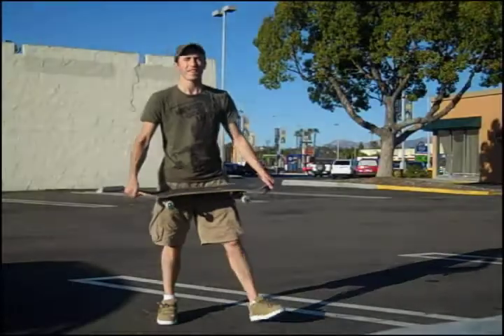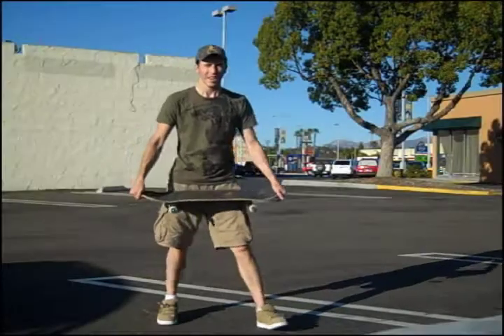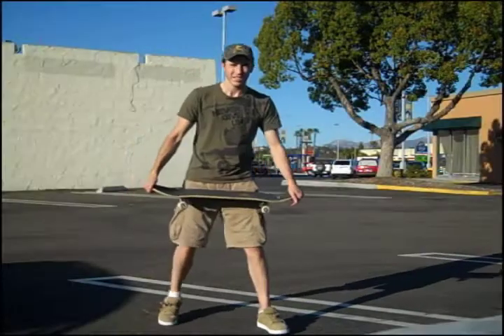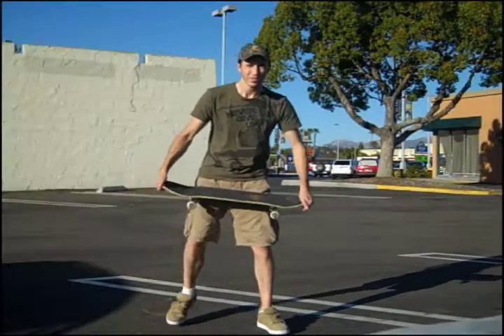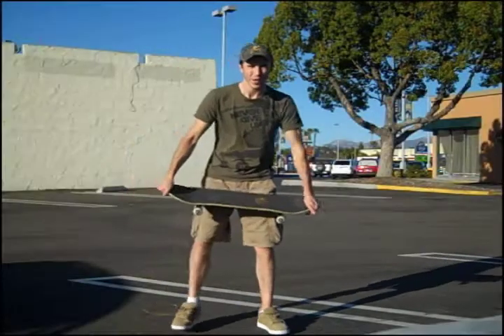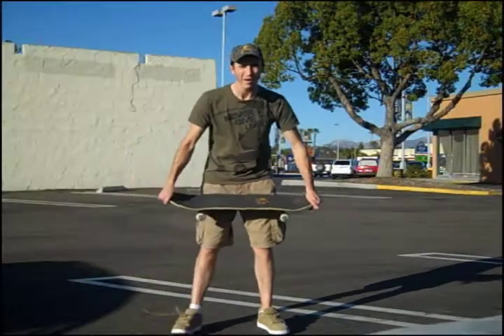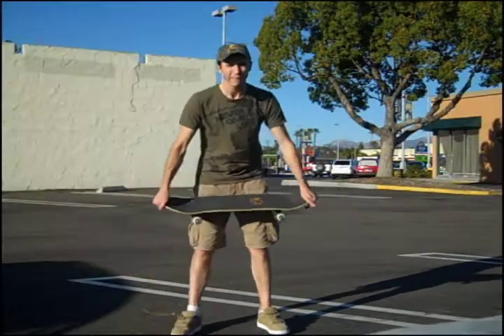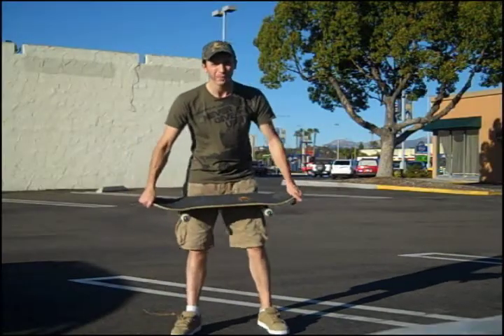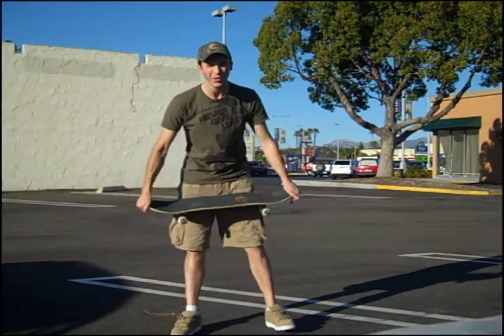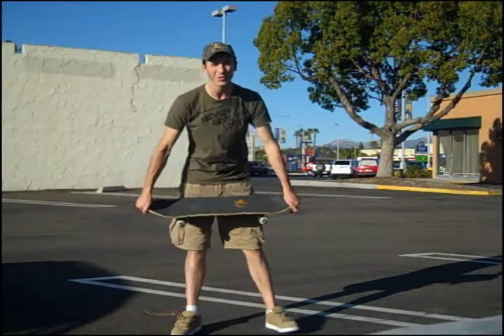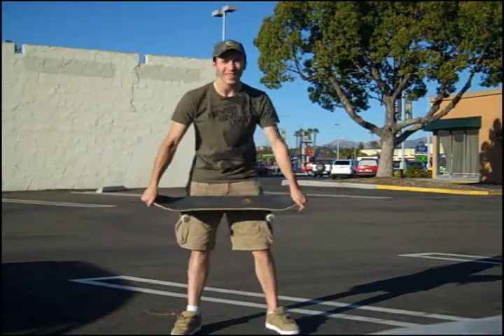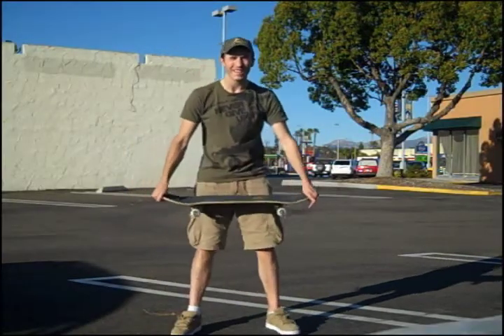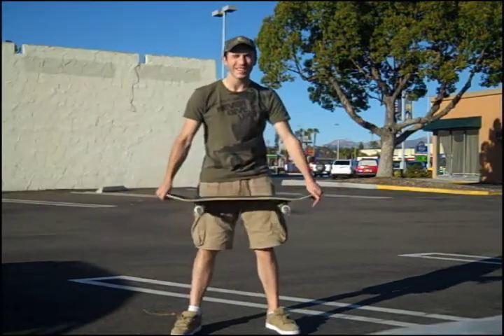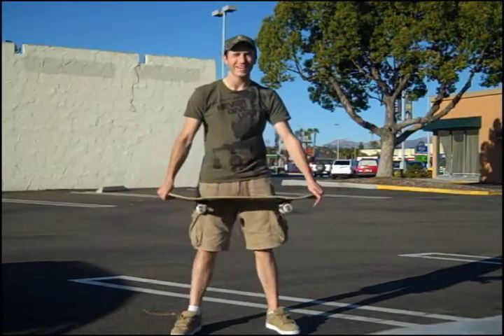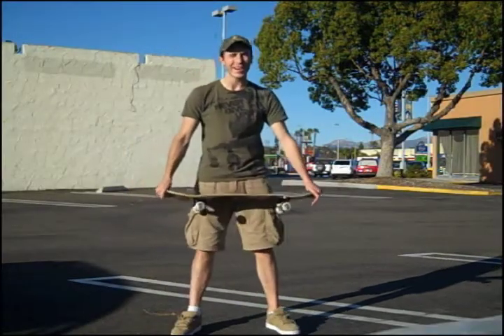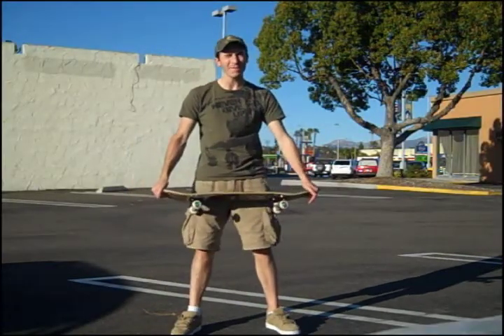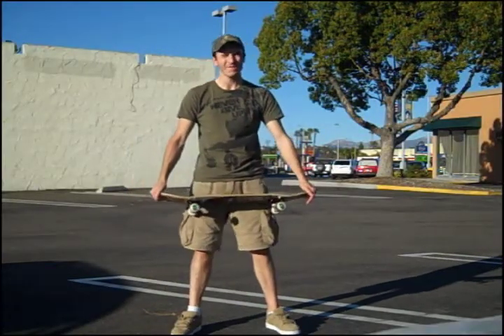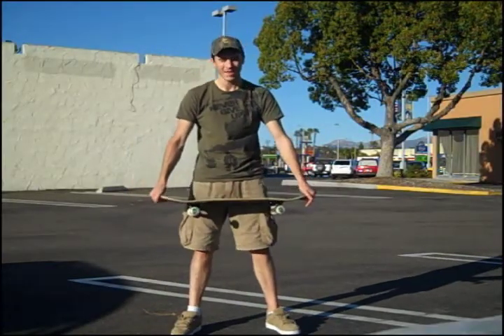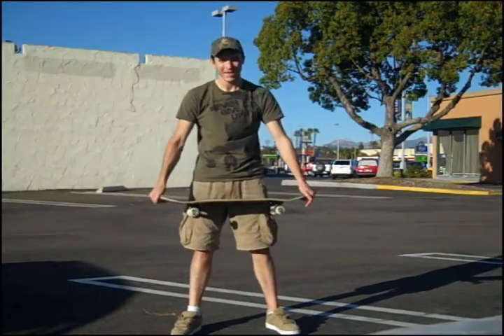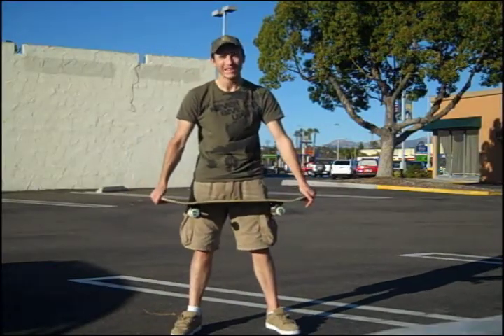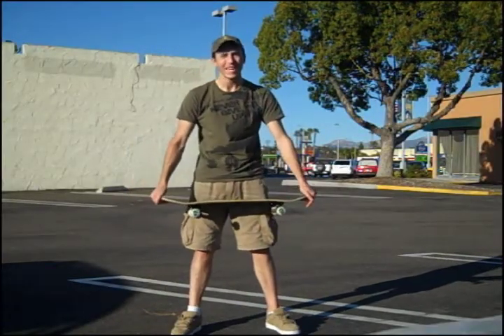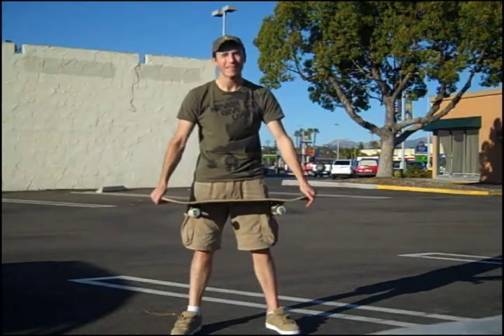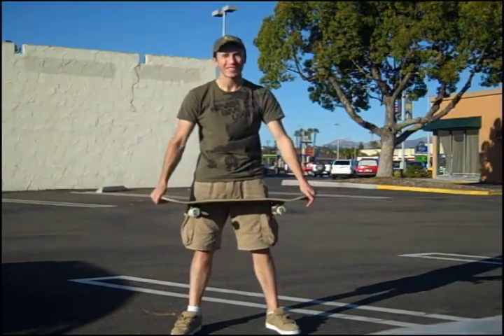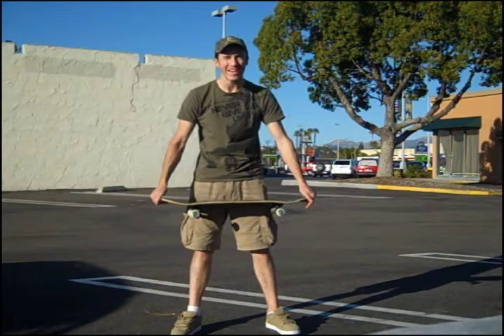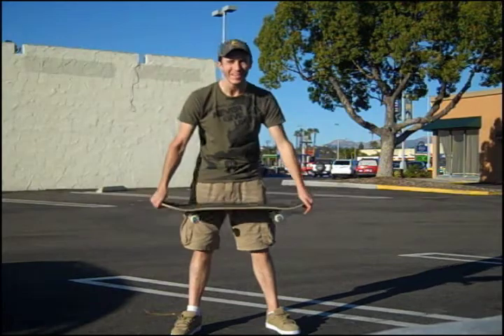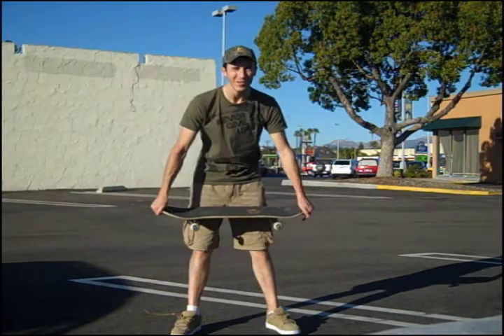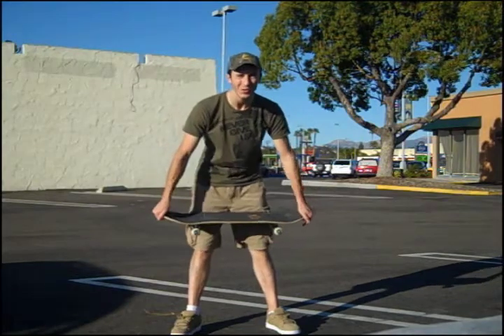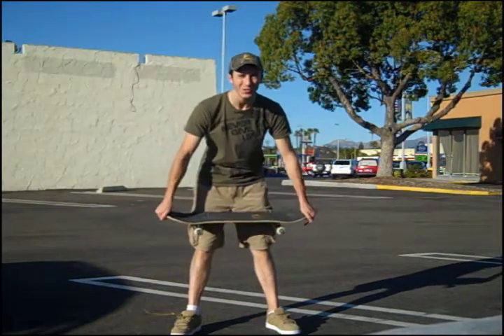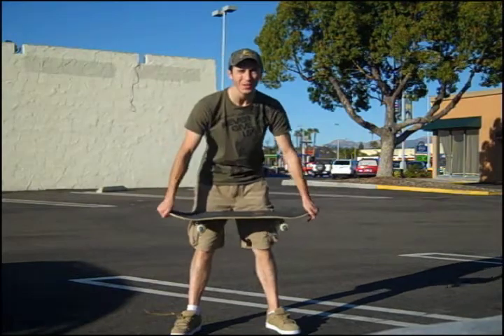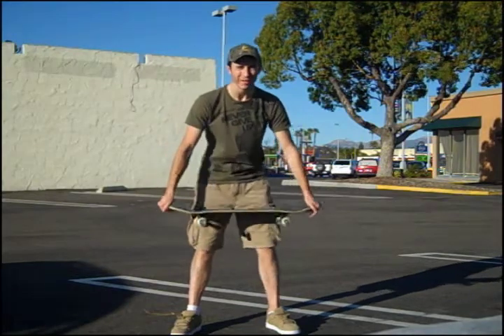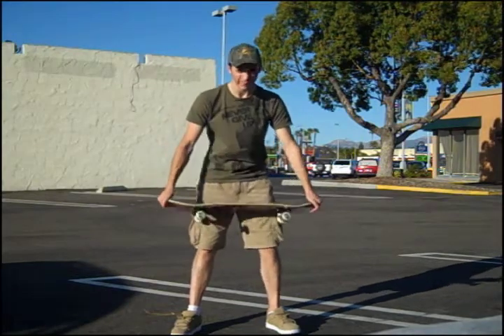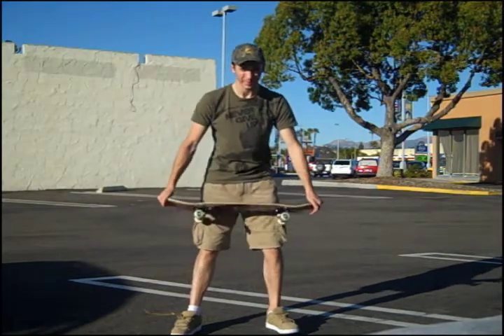Hey, this is Rob from GoSkate.com and today I'm going to show you how to do the old school kickflip.